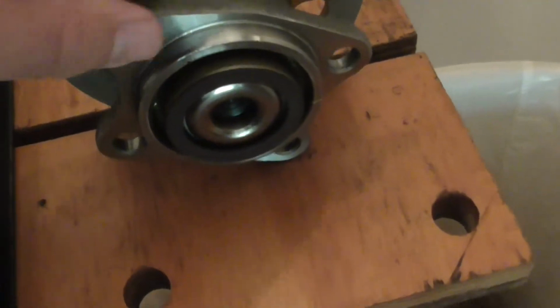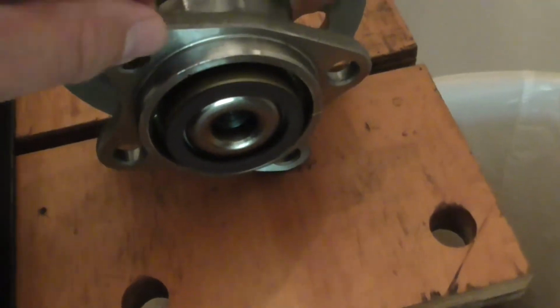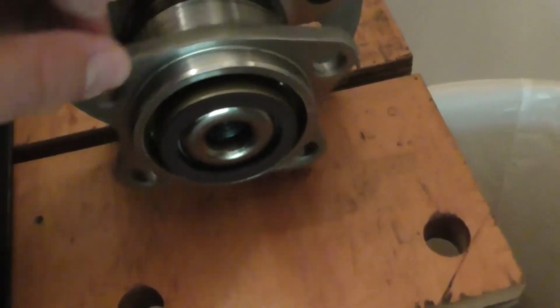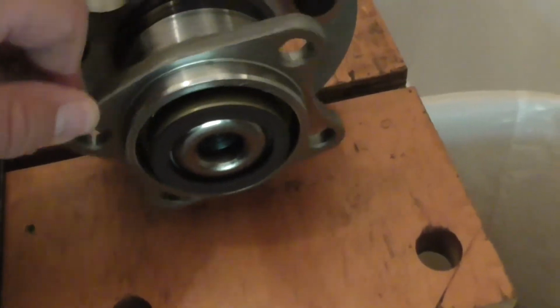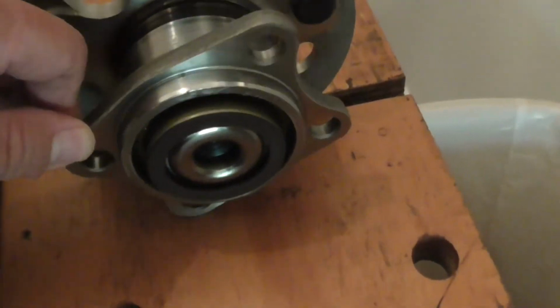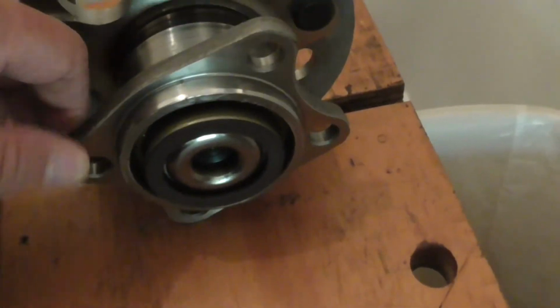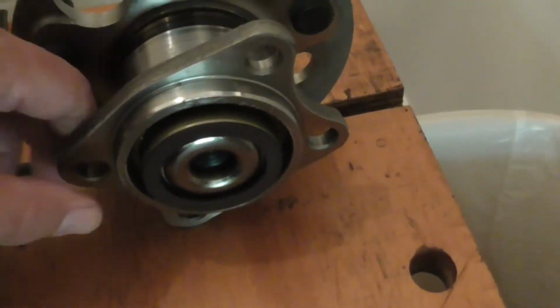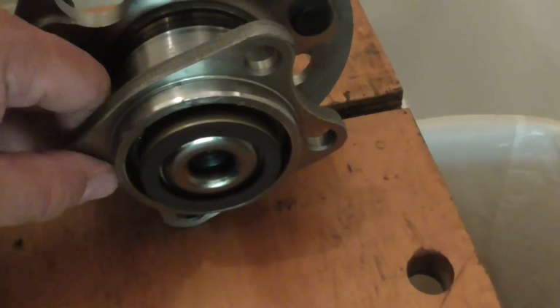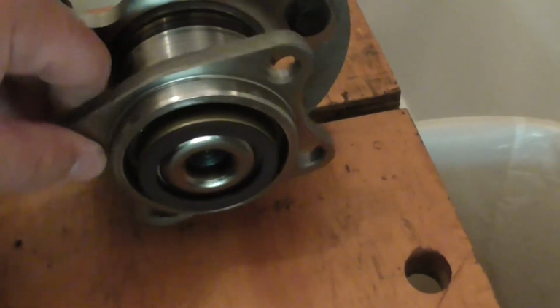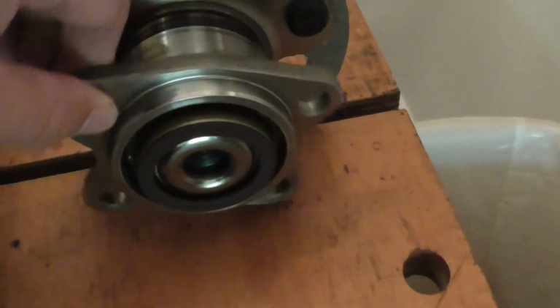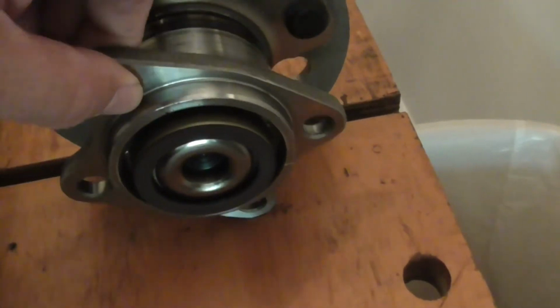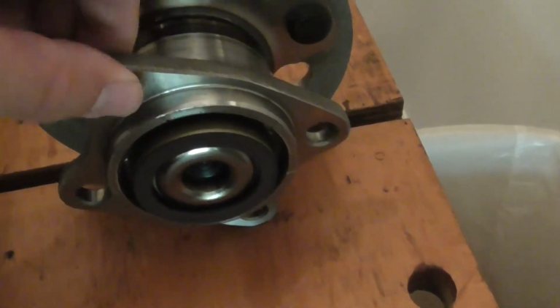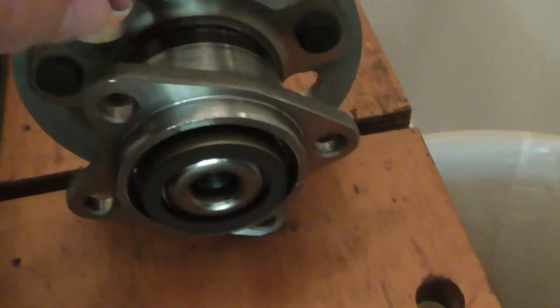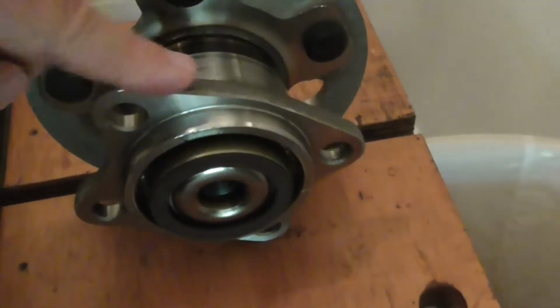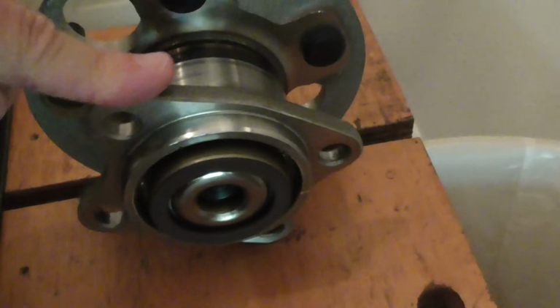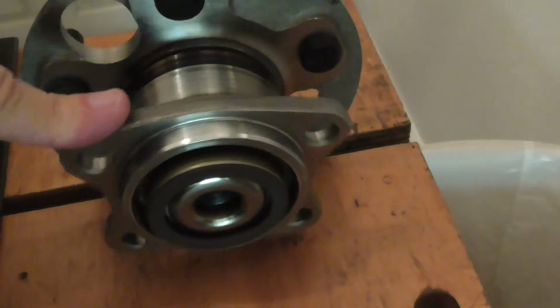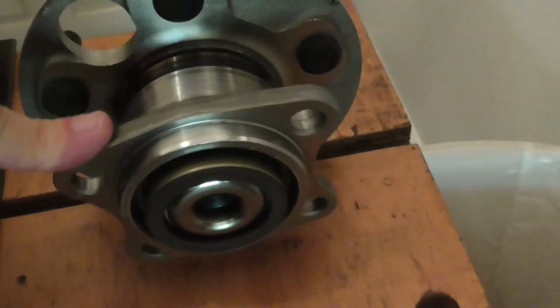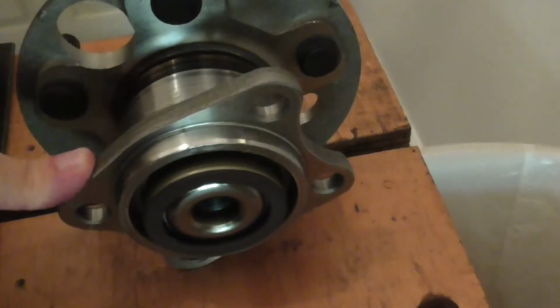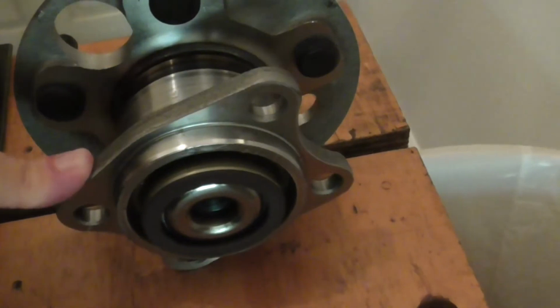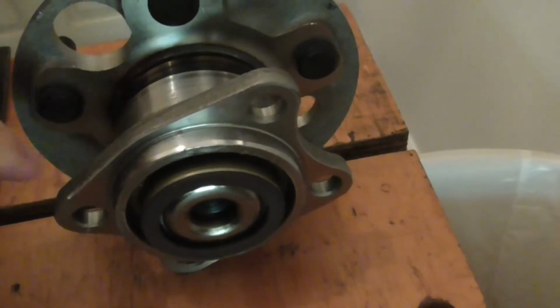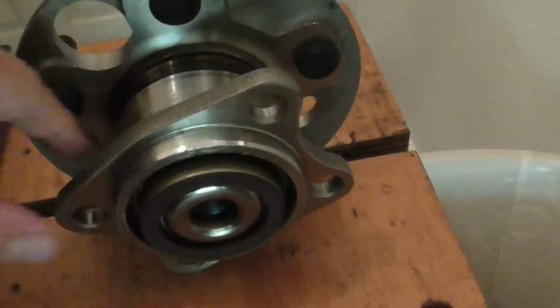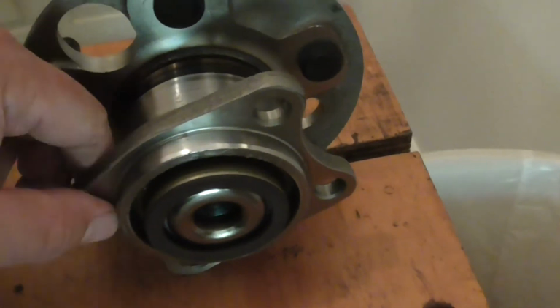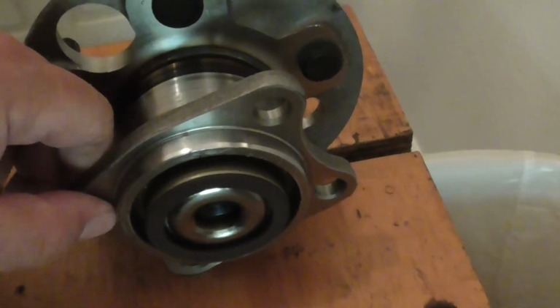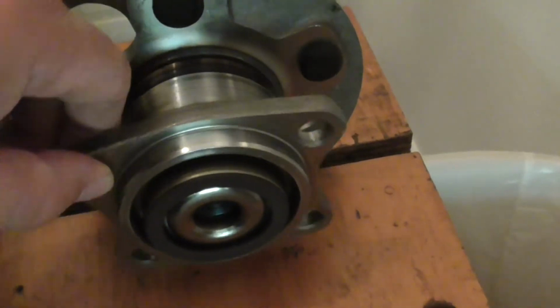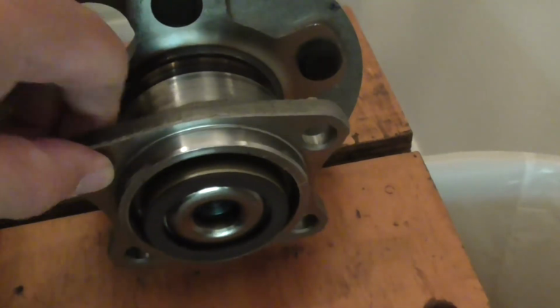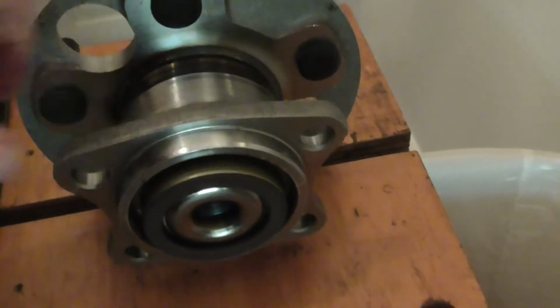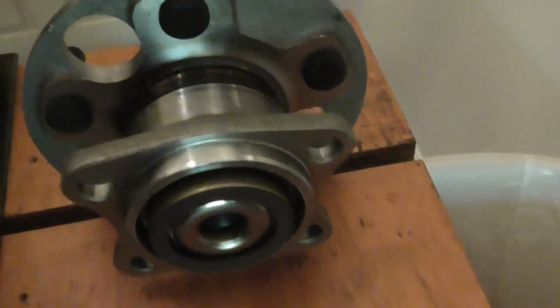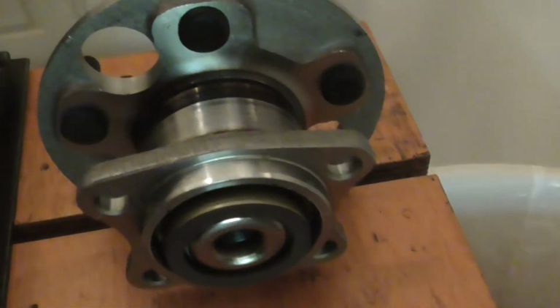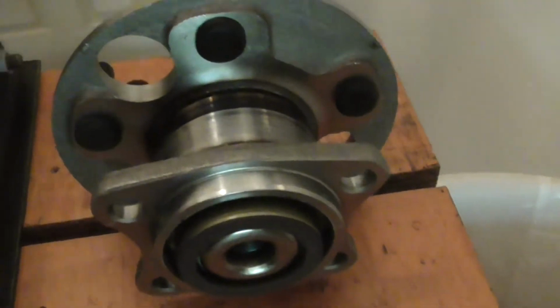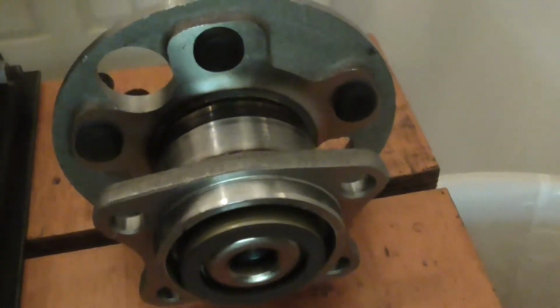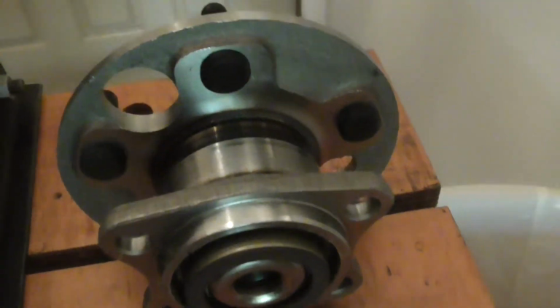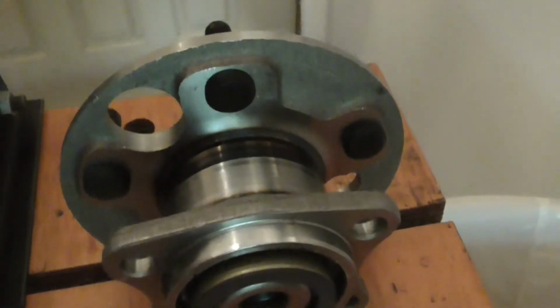It's very stiff, this one. That won't show any balance at all.